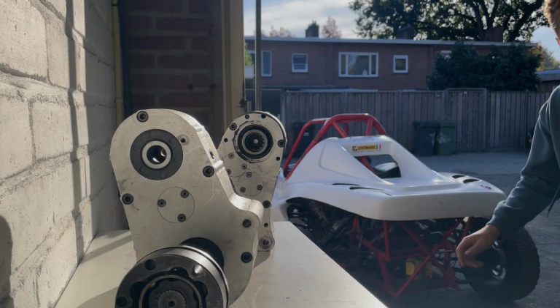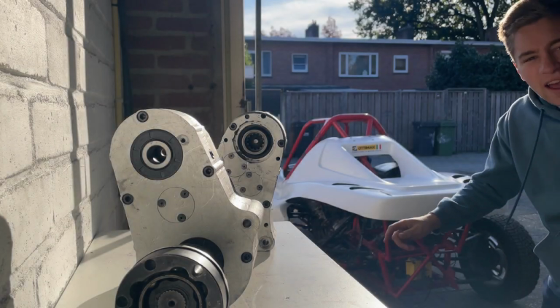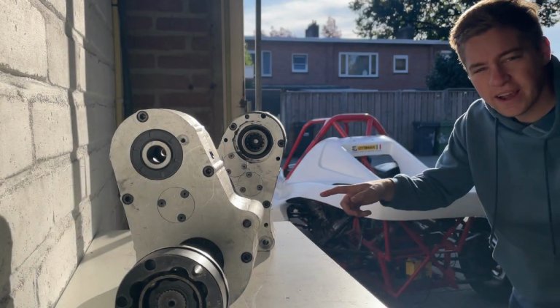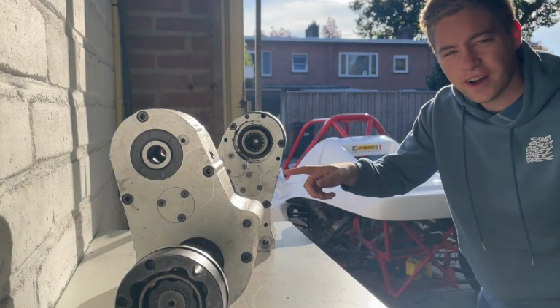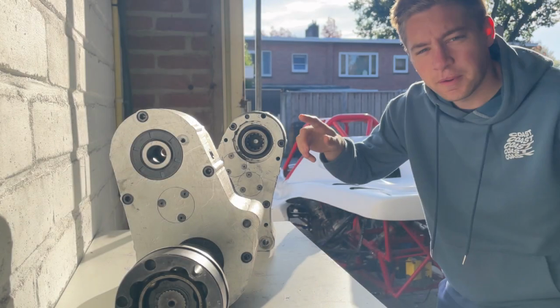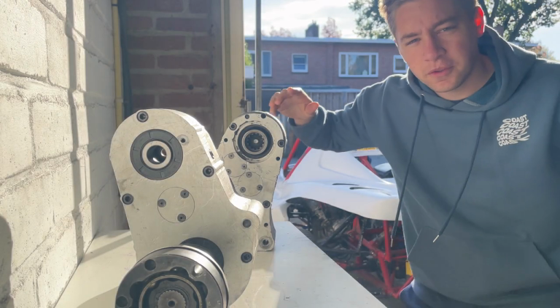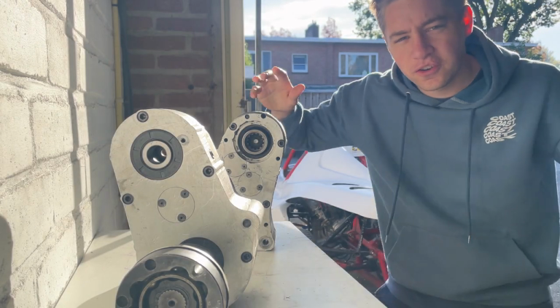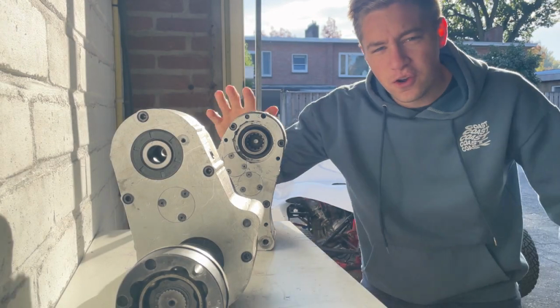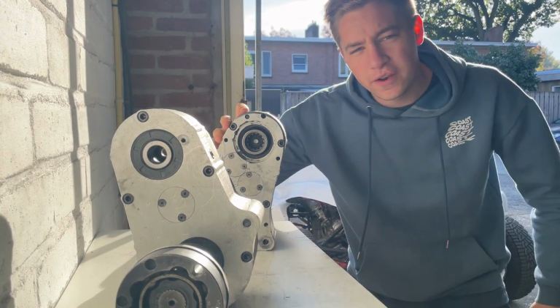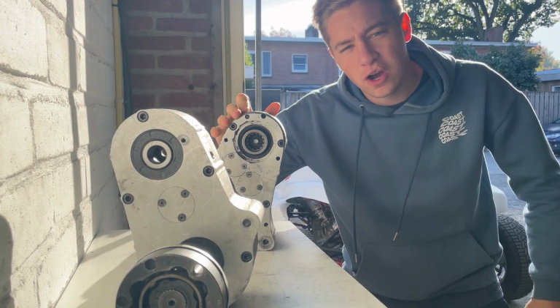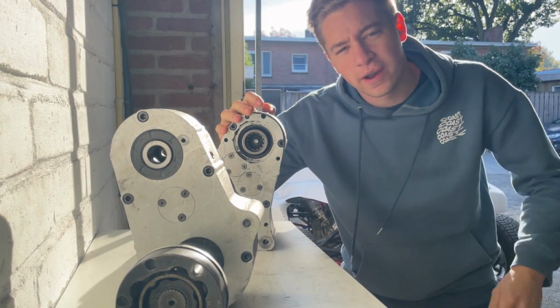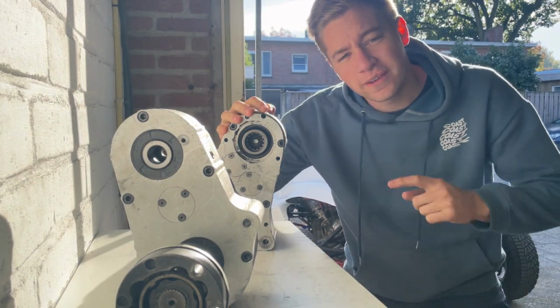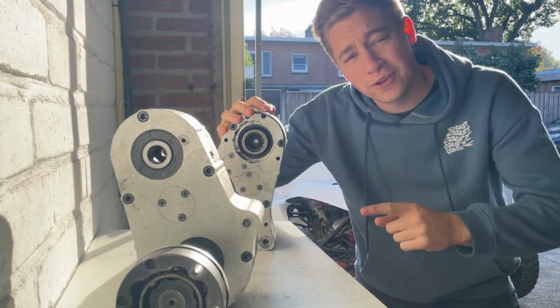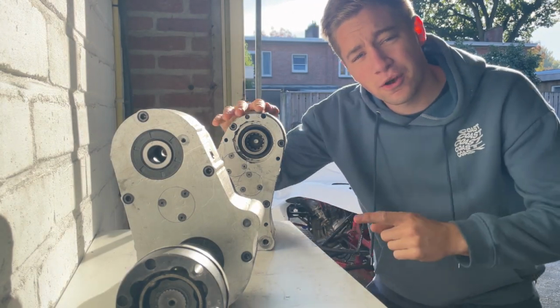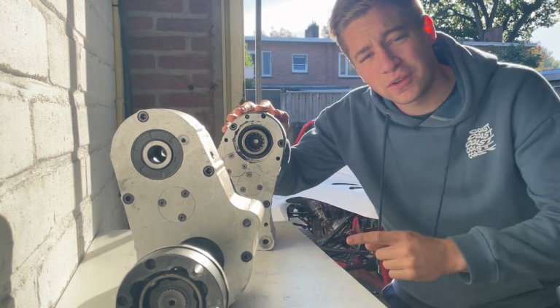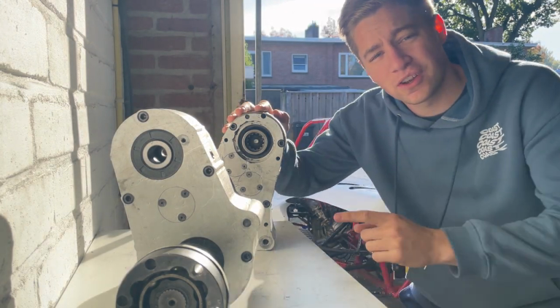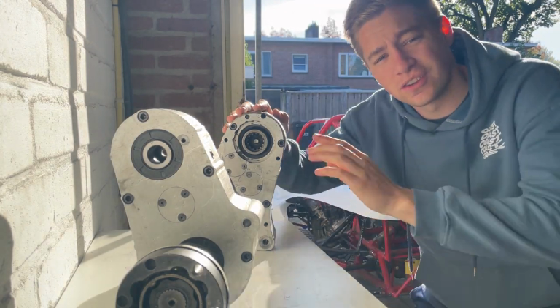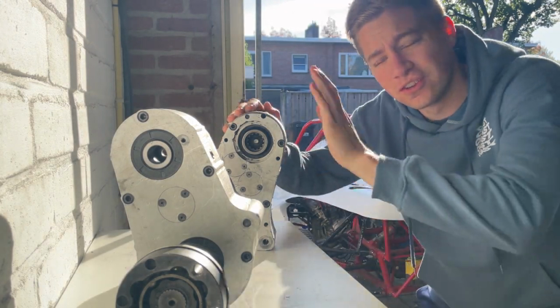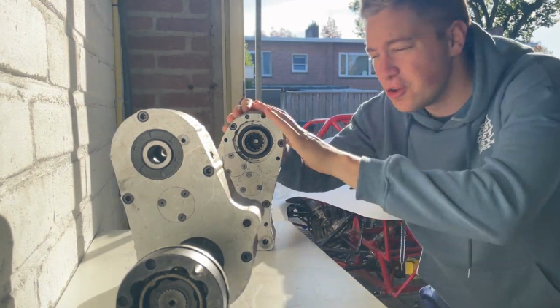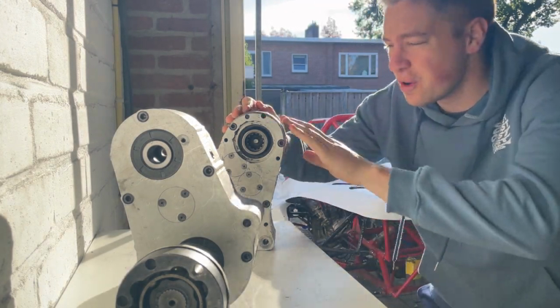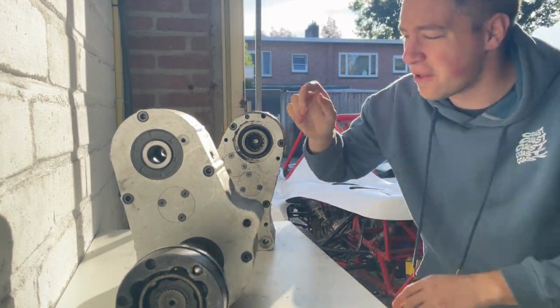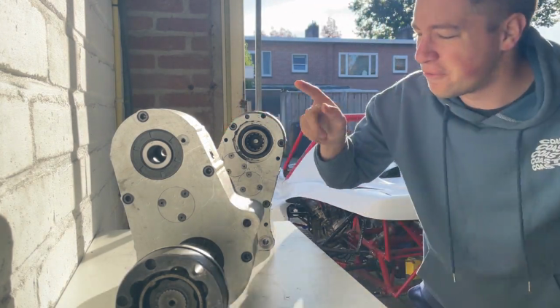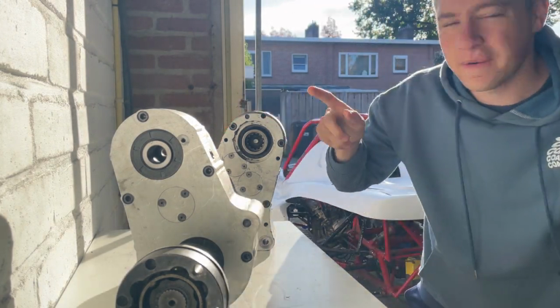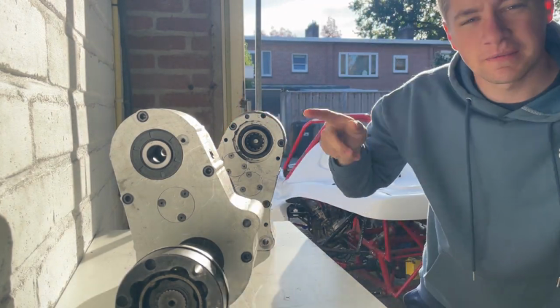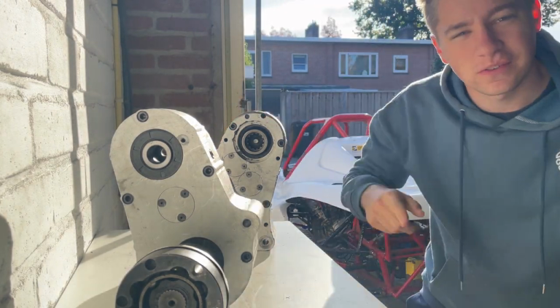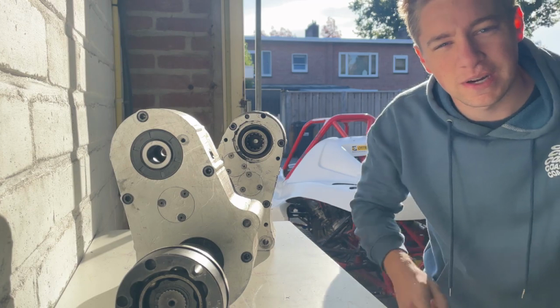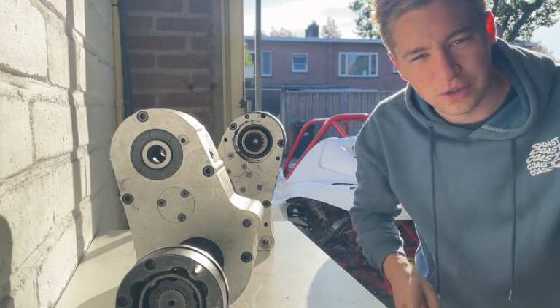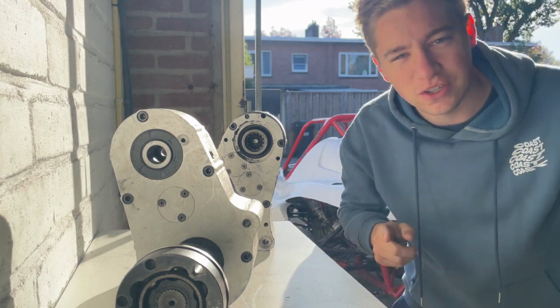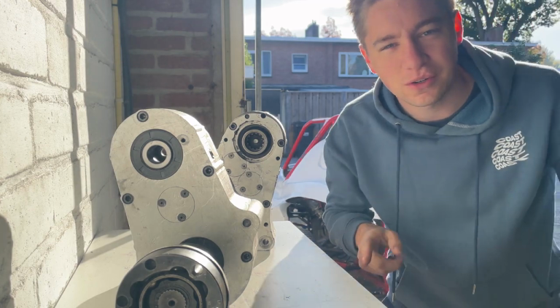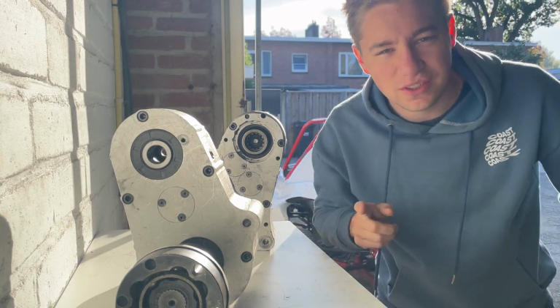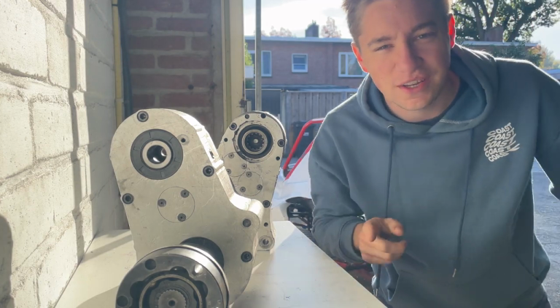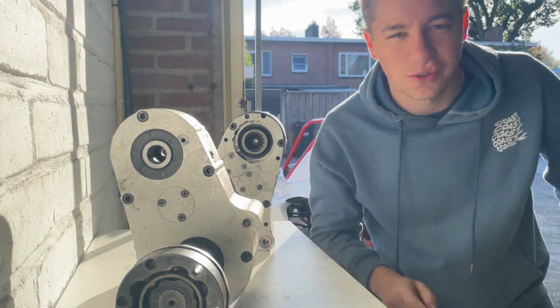Hey guys, welcome to this new video. In this video we'll discuss this new and very expensive gearbox, so stay tuned.